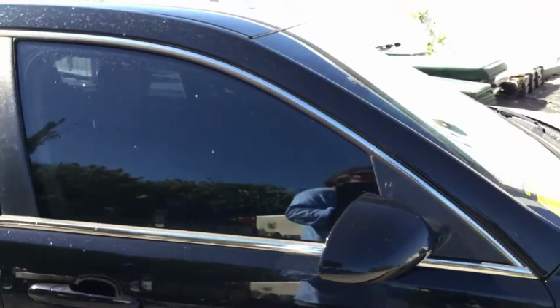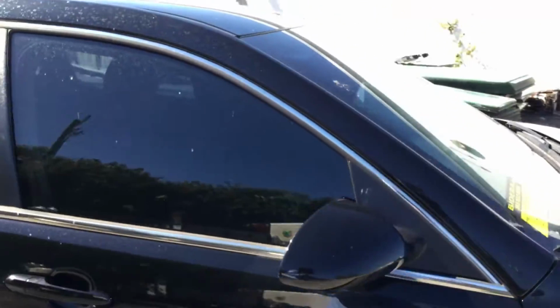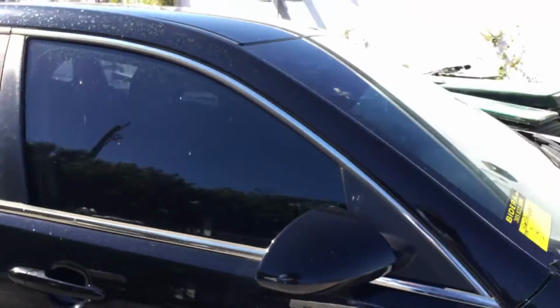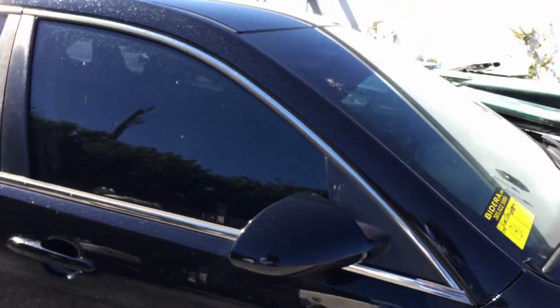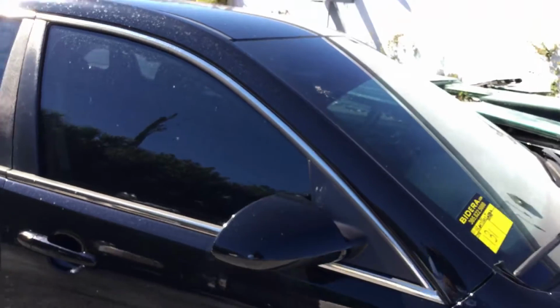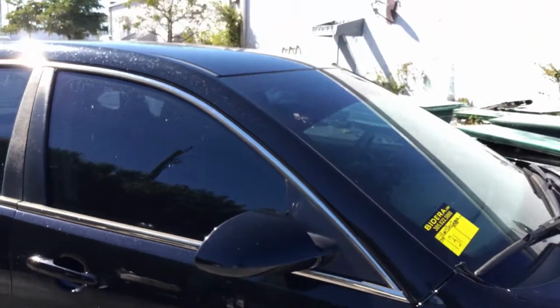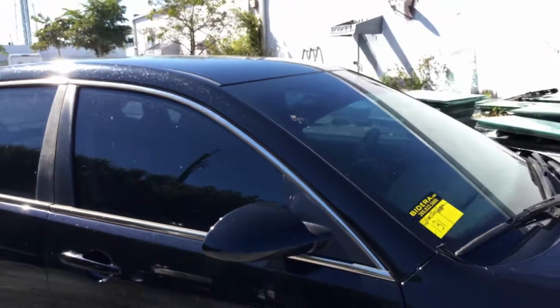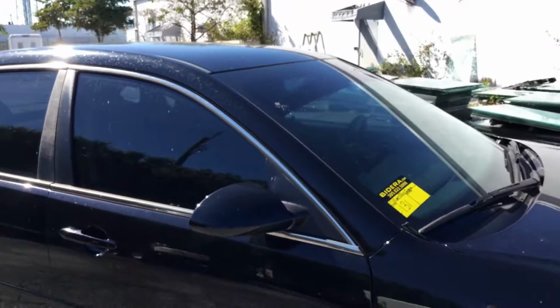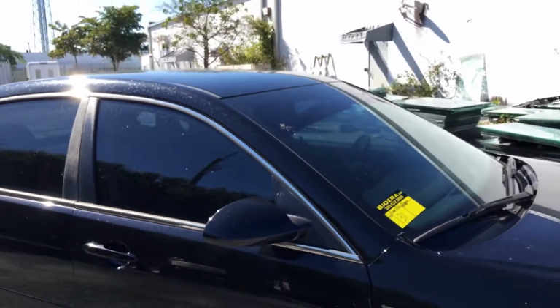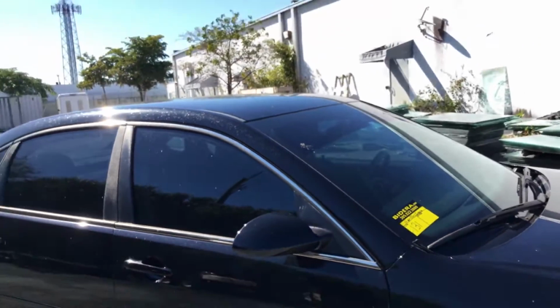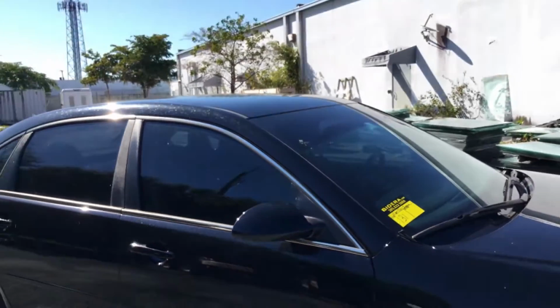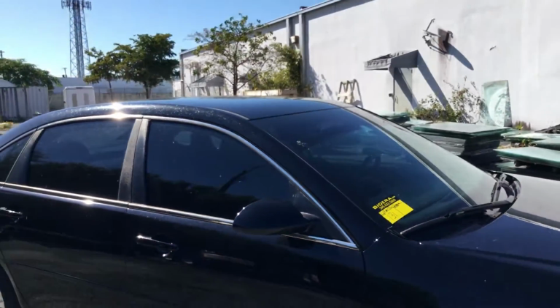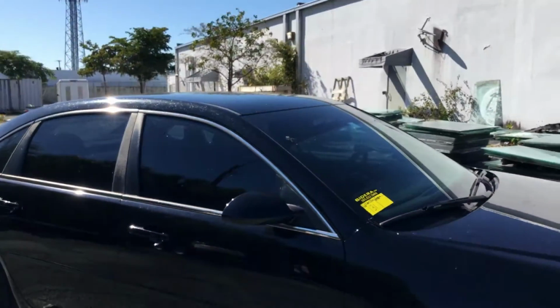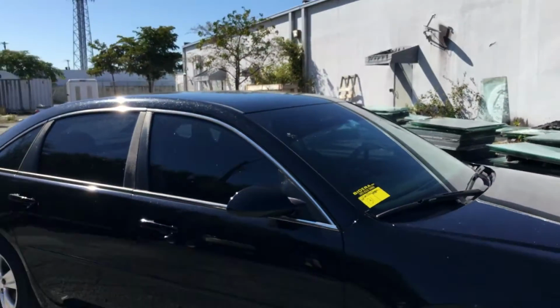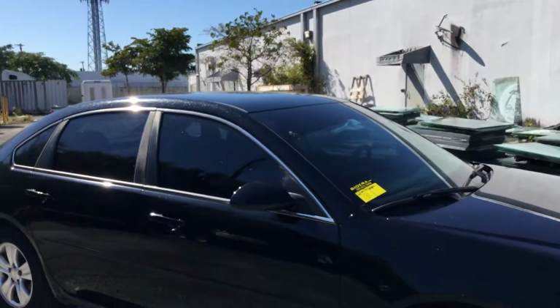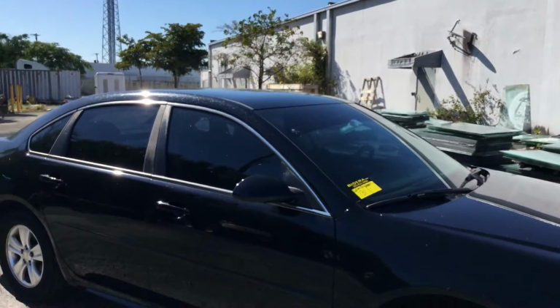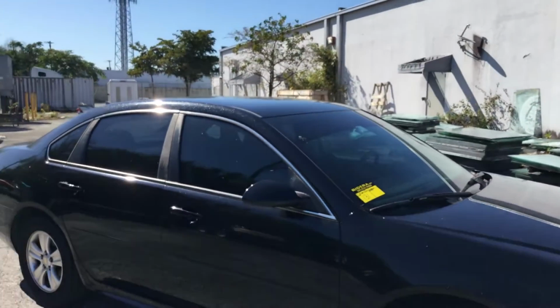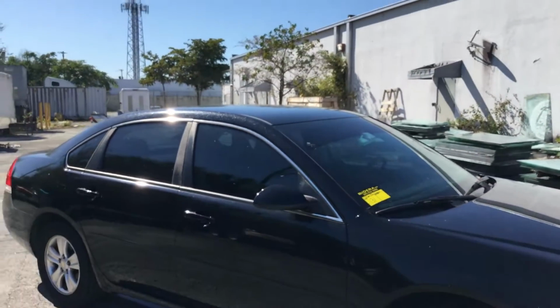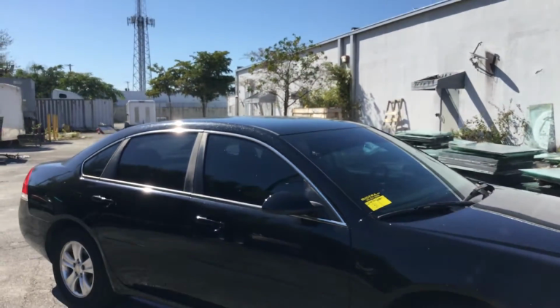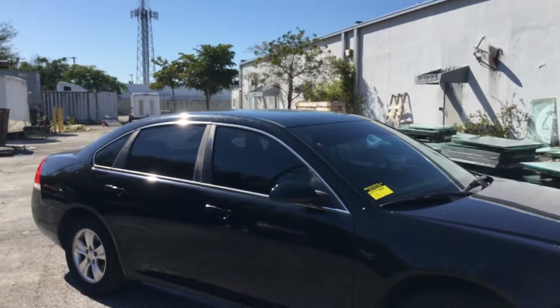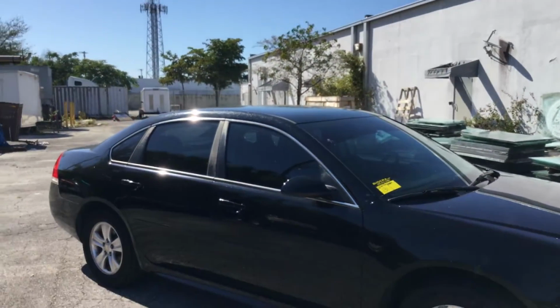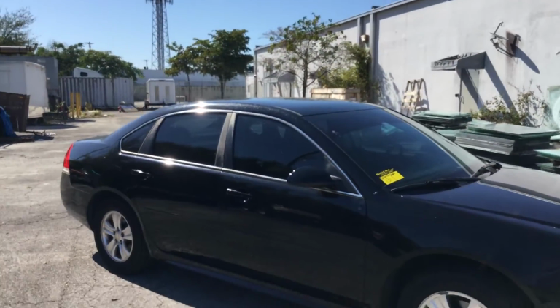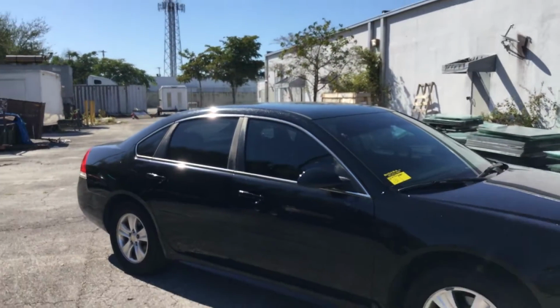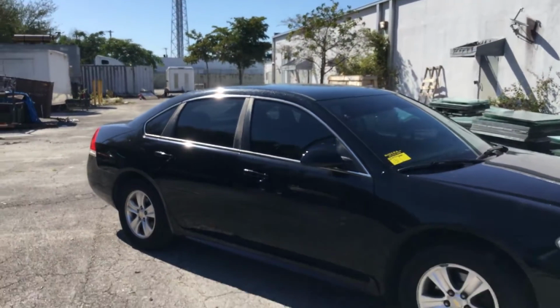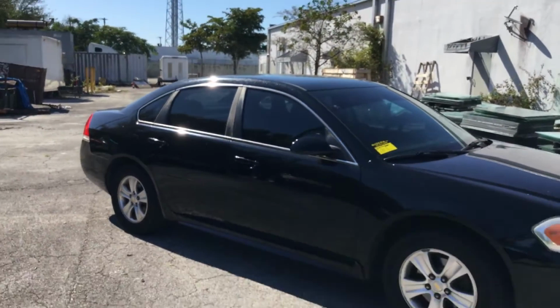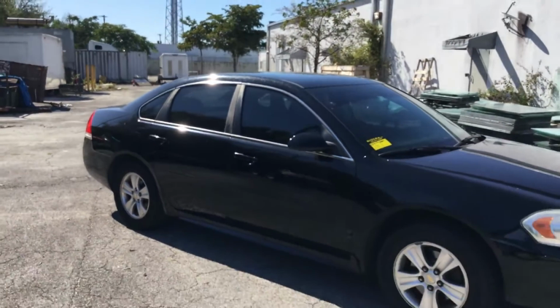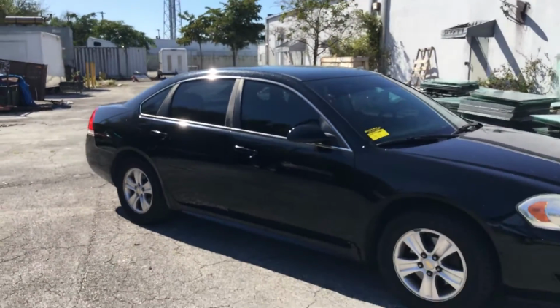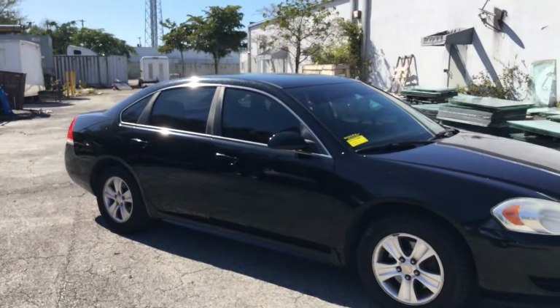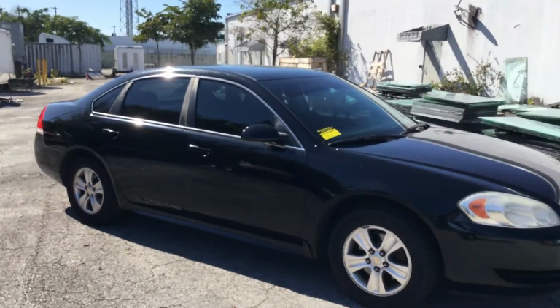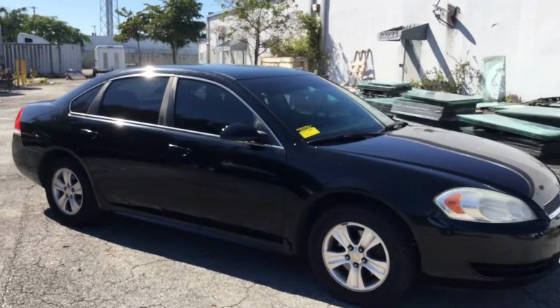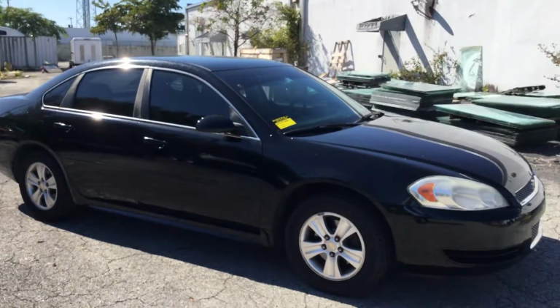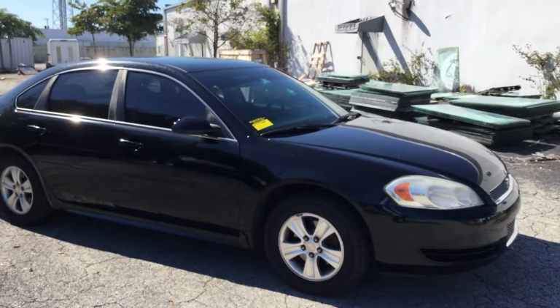There you have it — a 2013 Chevy Impala. Runs and drives, got cold A/C. It's a good looking car.